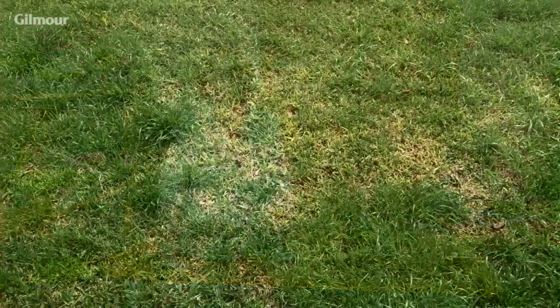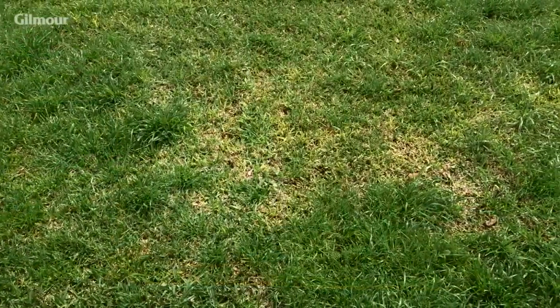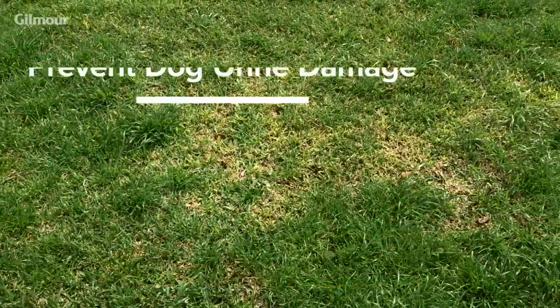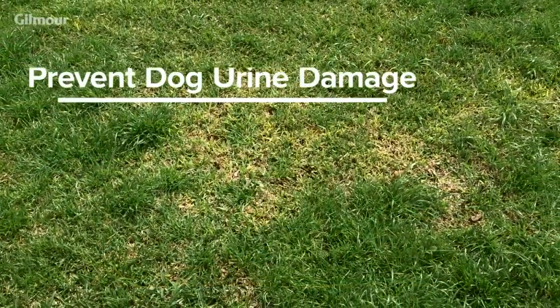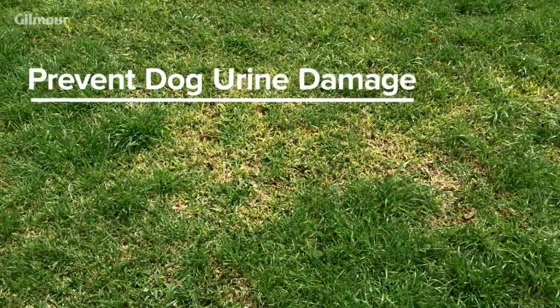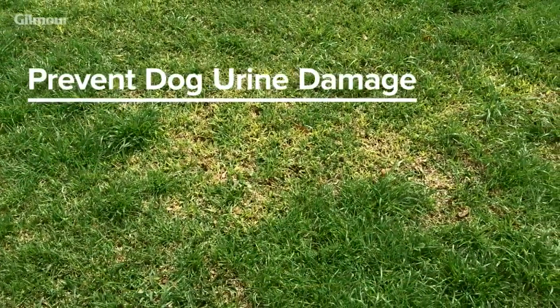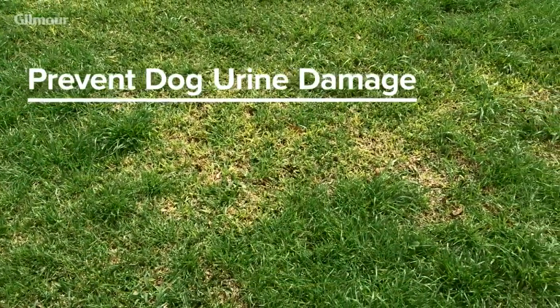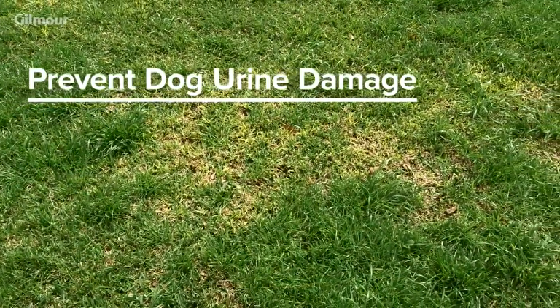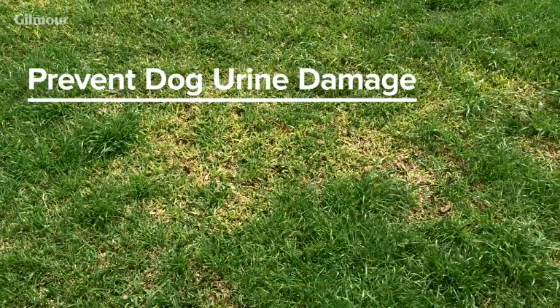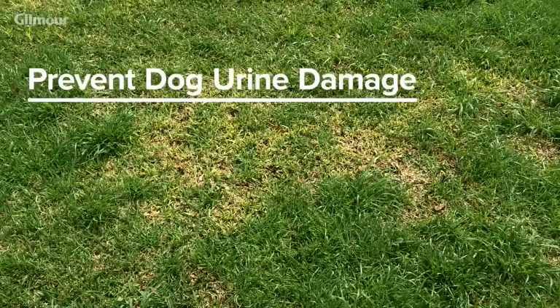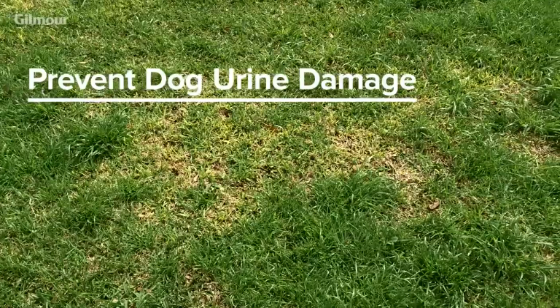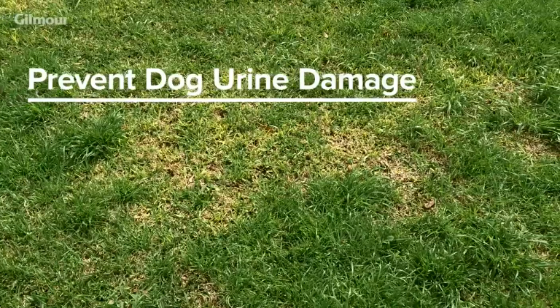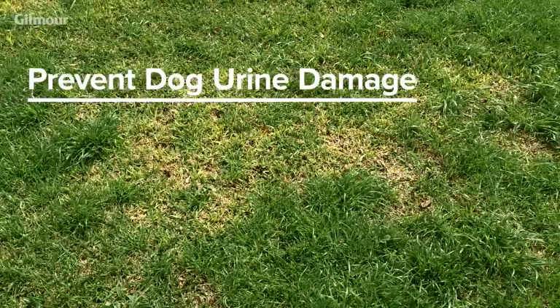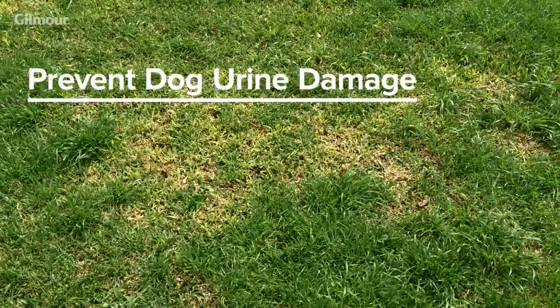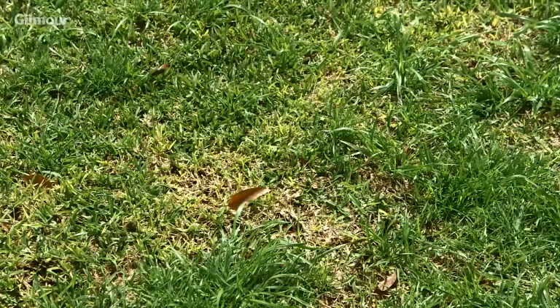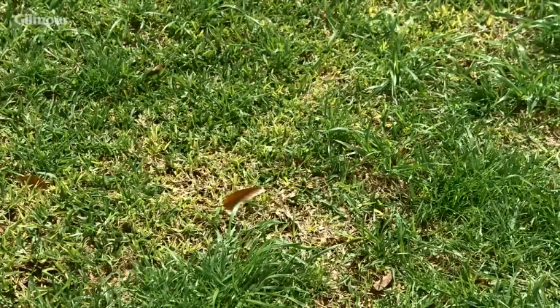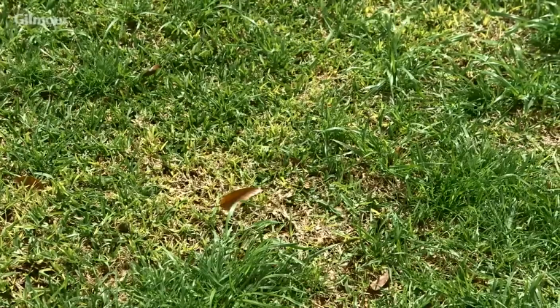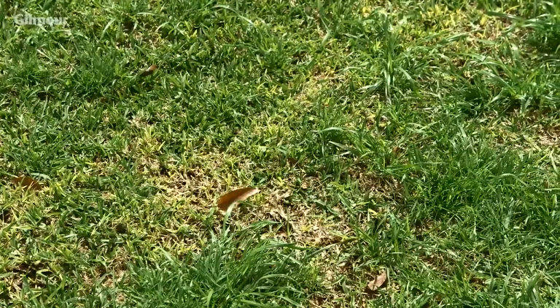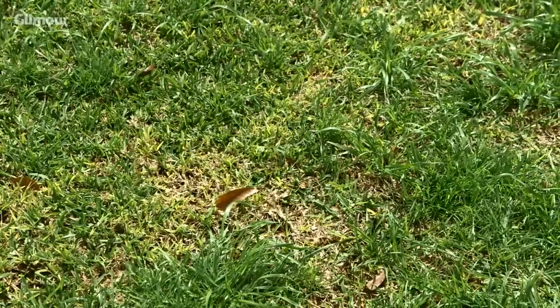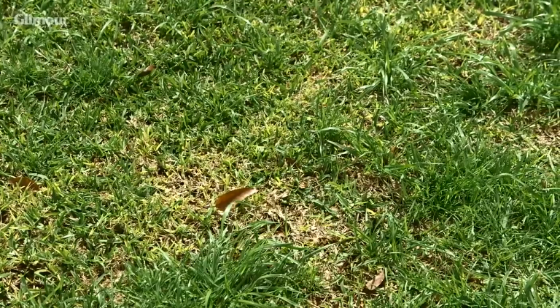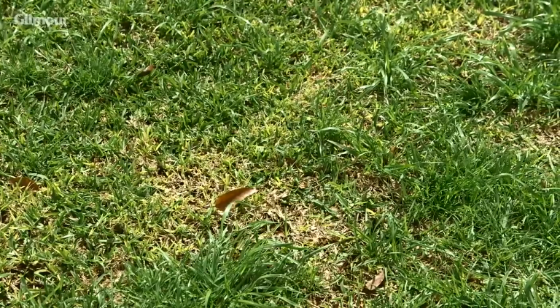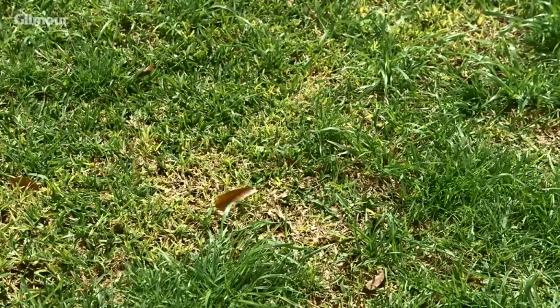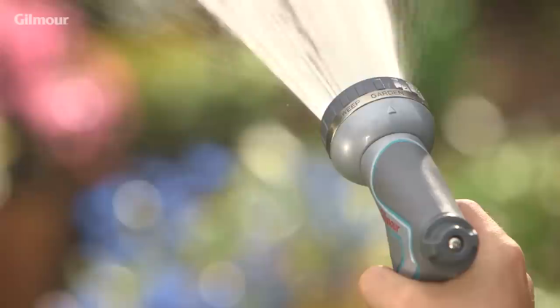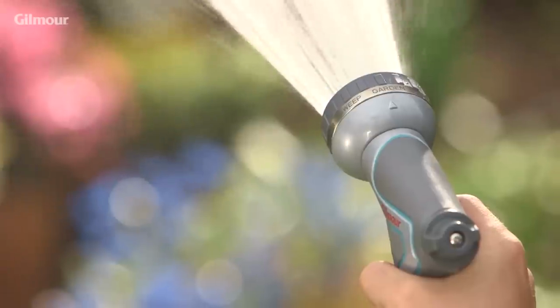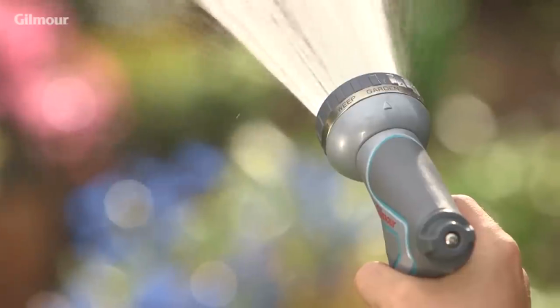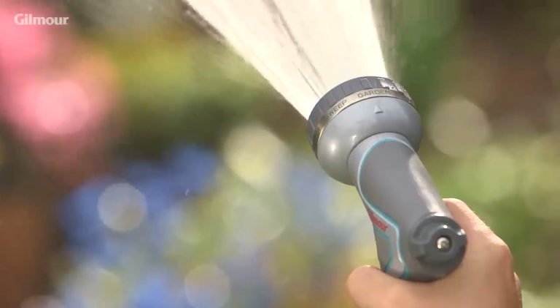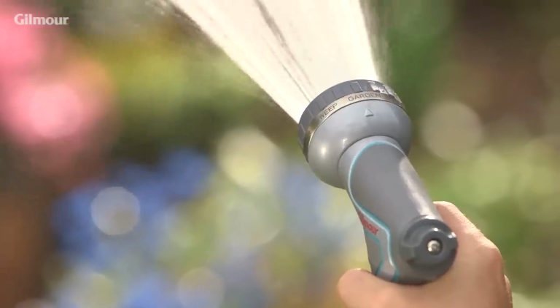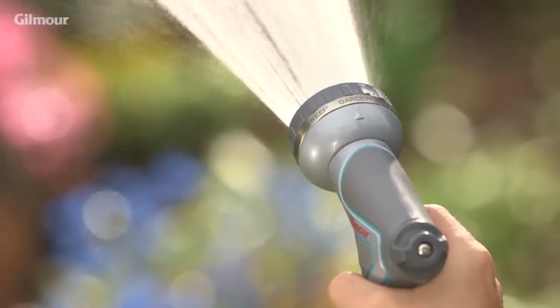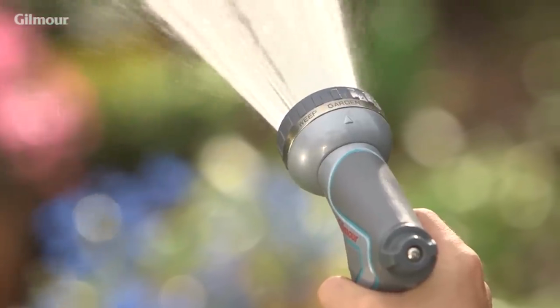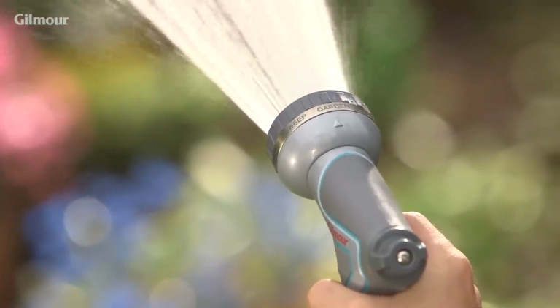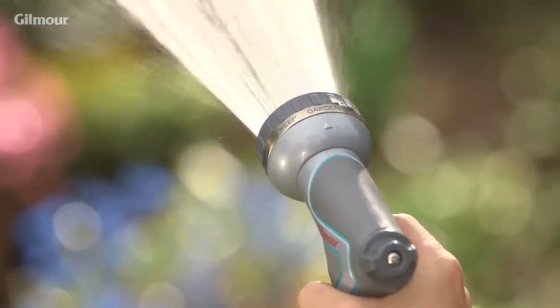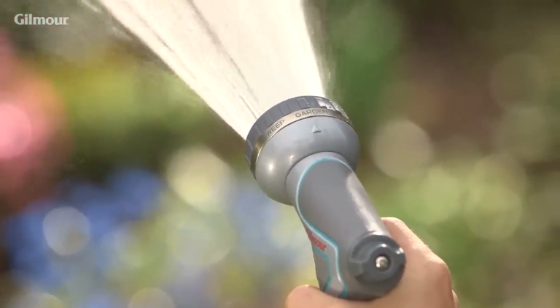Dog urine killing your grass? Immediately dilute the spot once the dog is done with a 3-second spray from your watering nozzle.